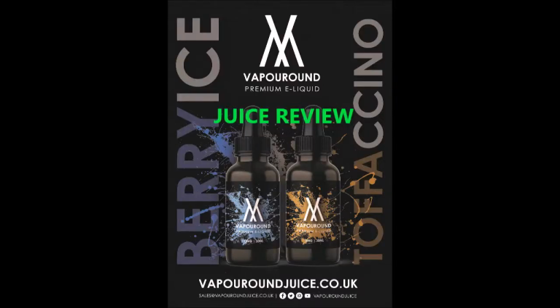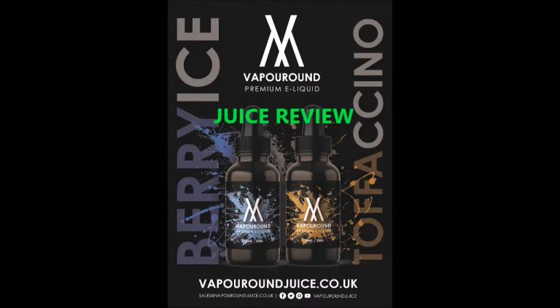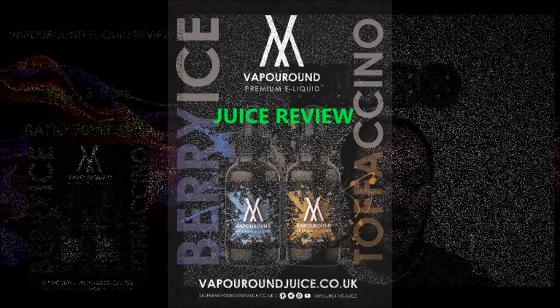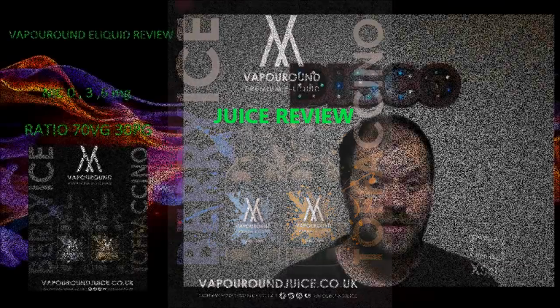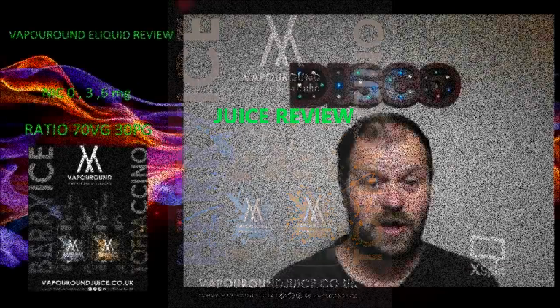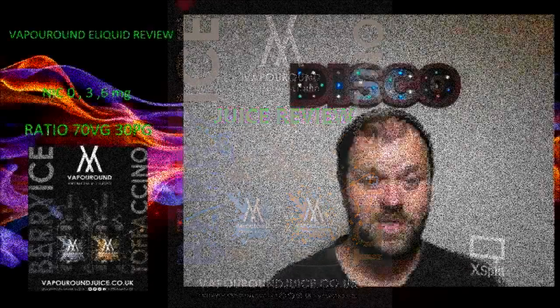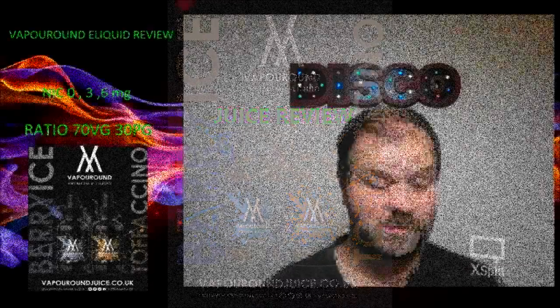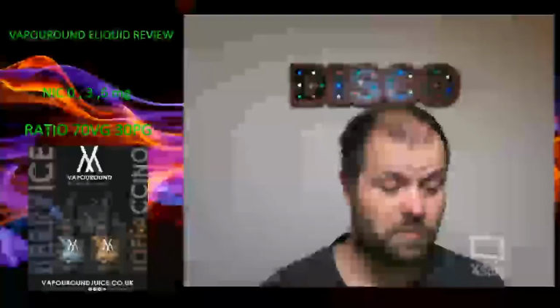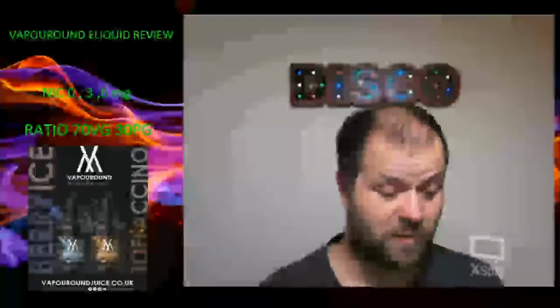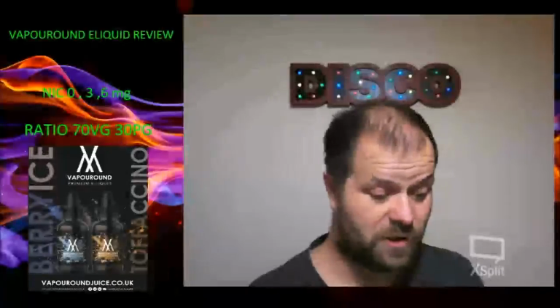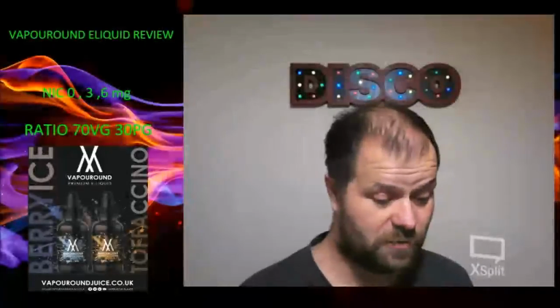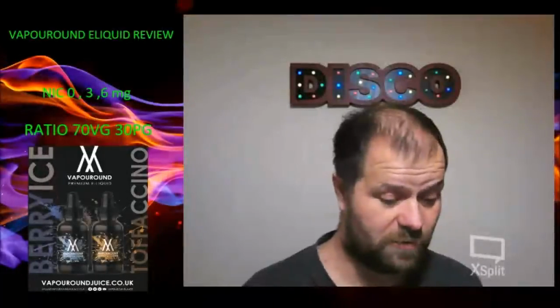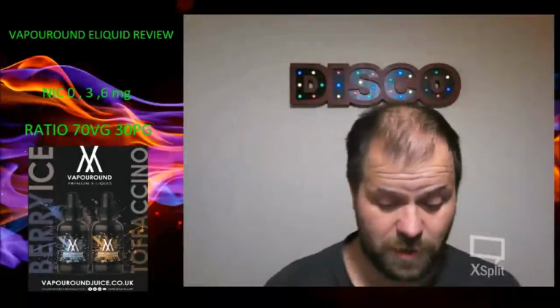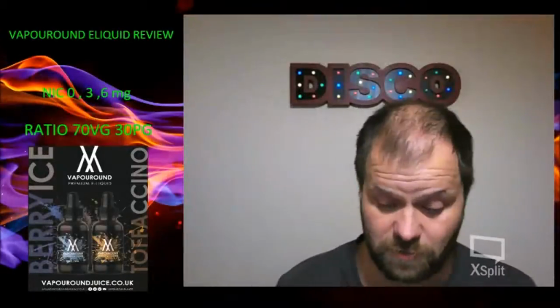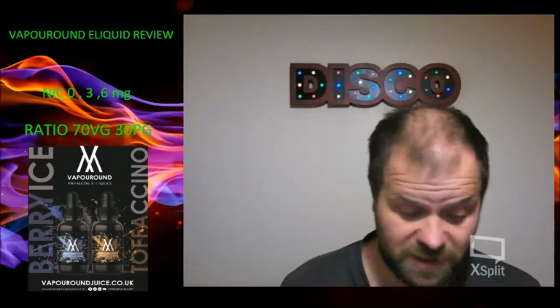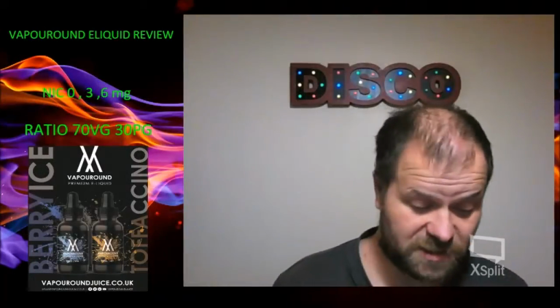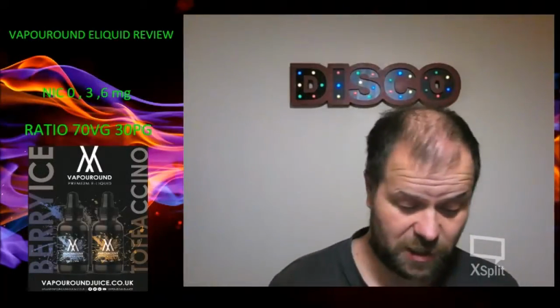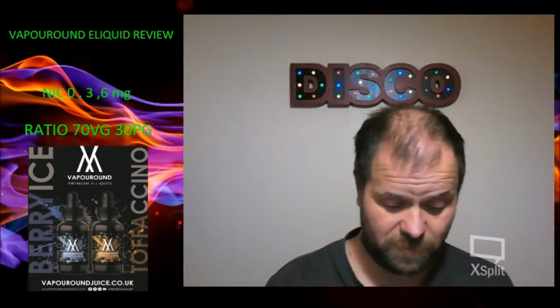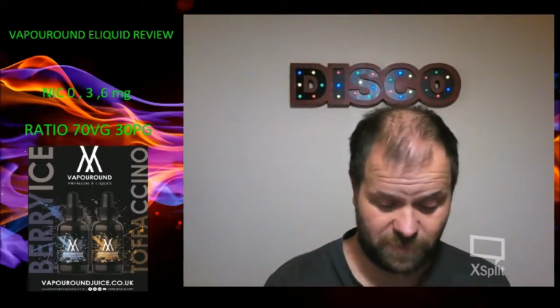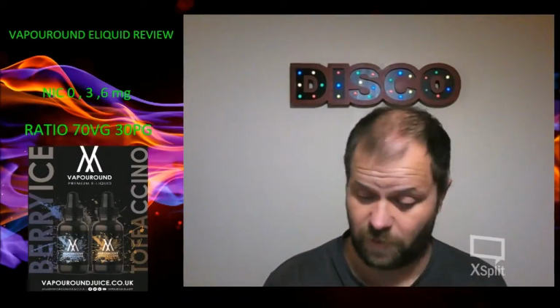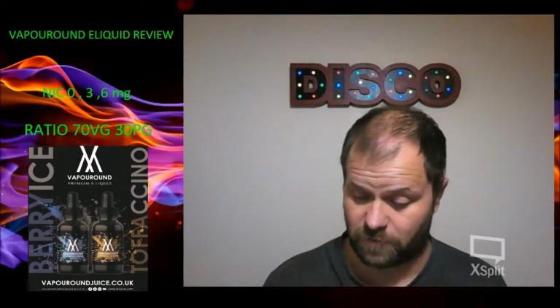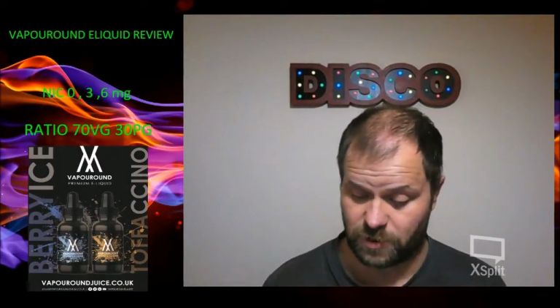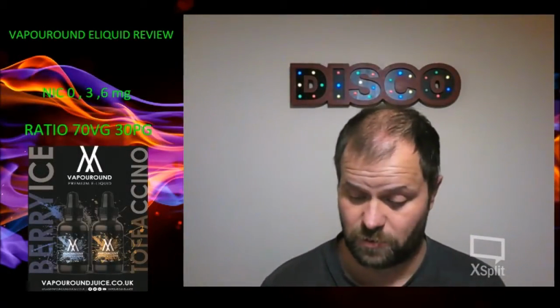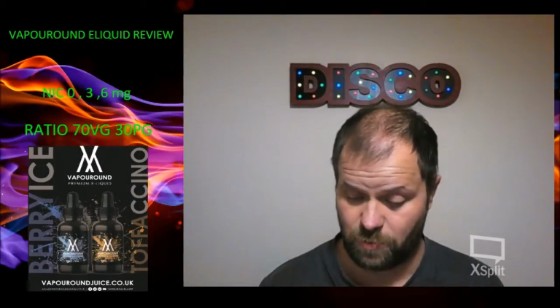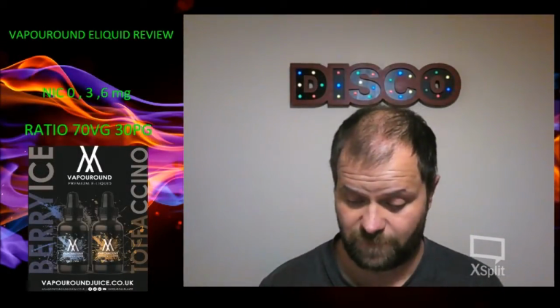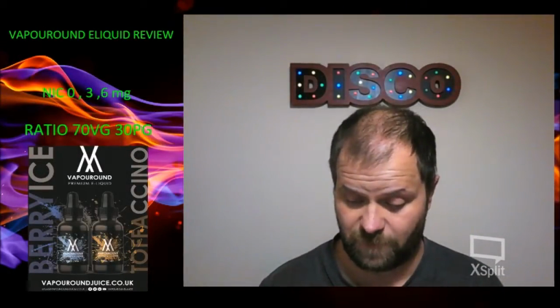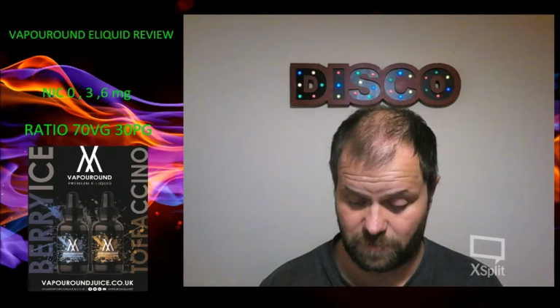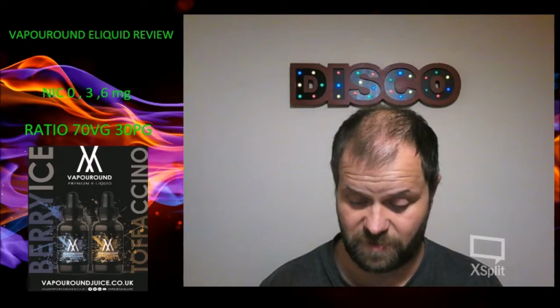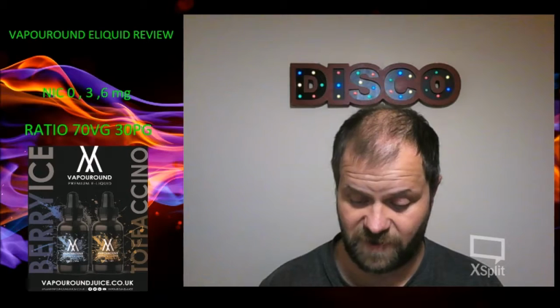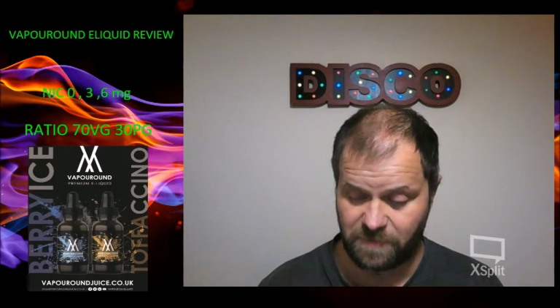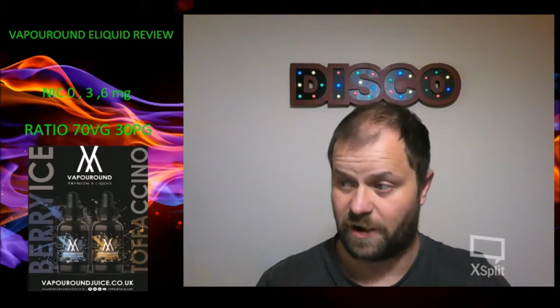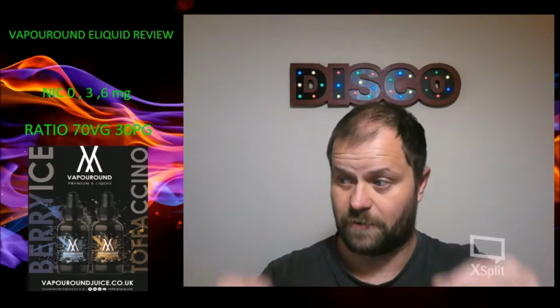Hi guys, so we're back with another review. This time we've got two from Vaporound.